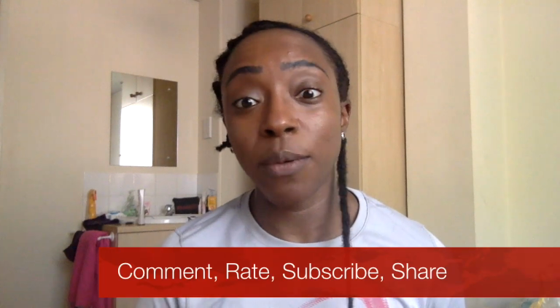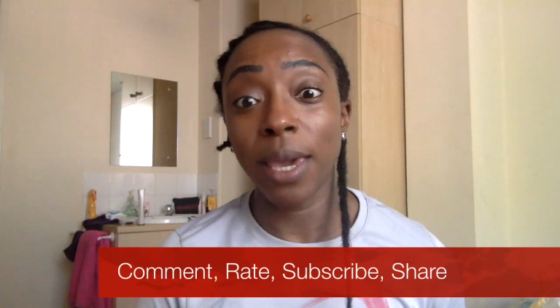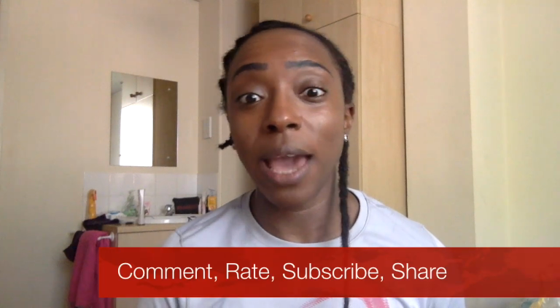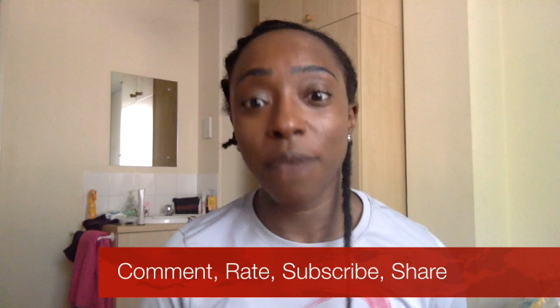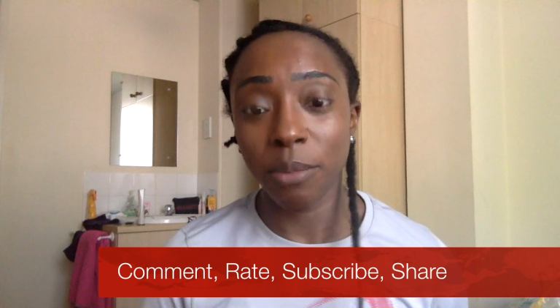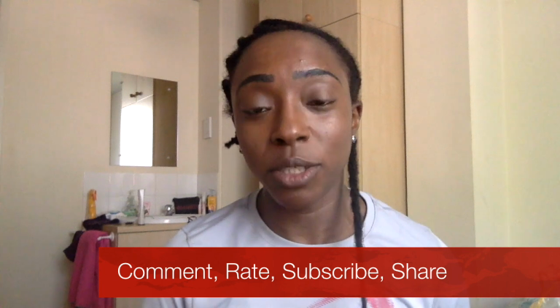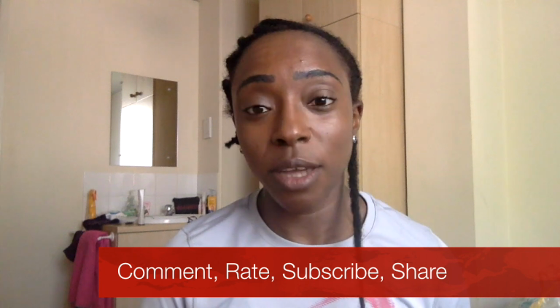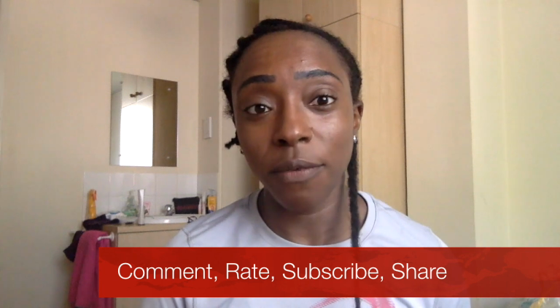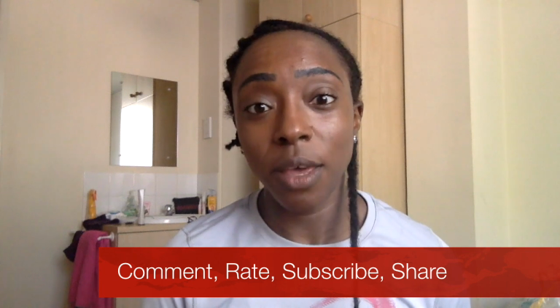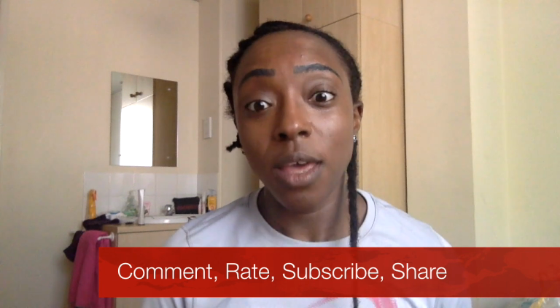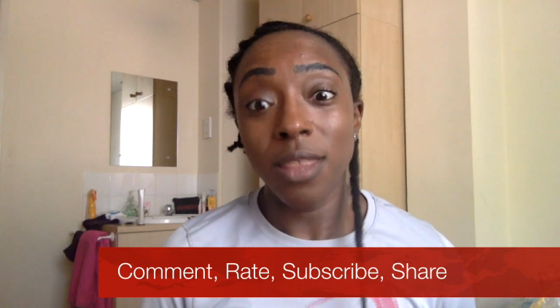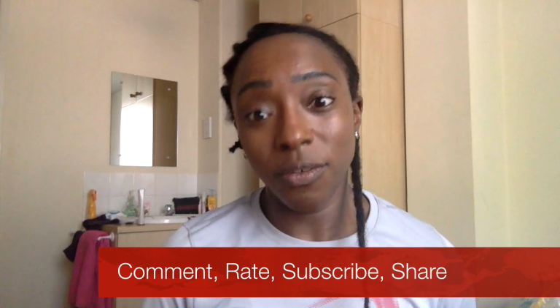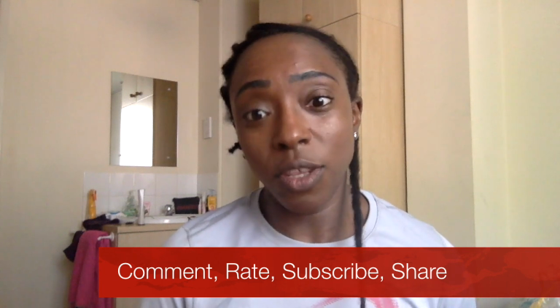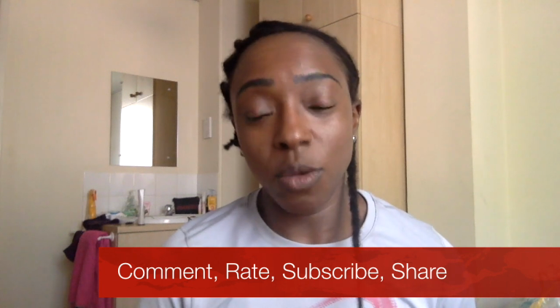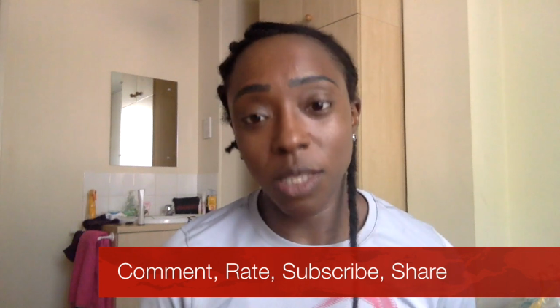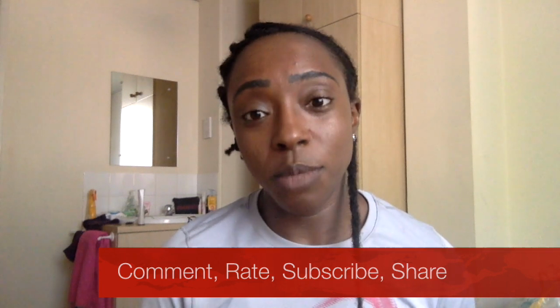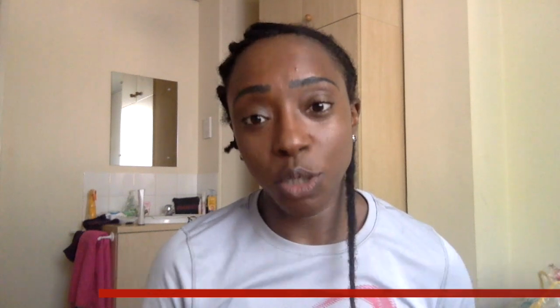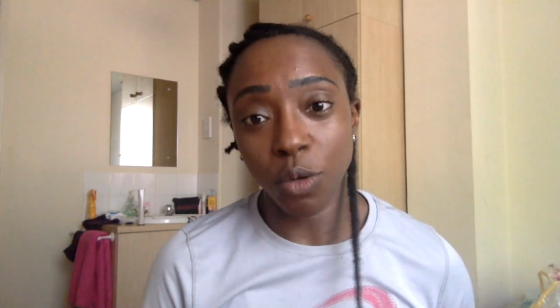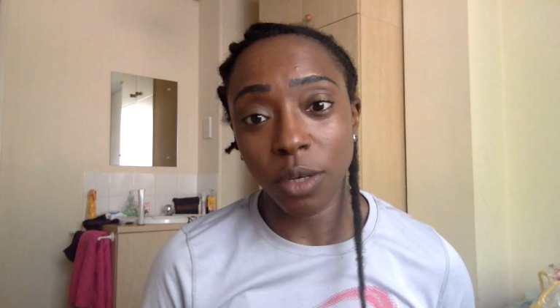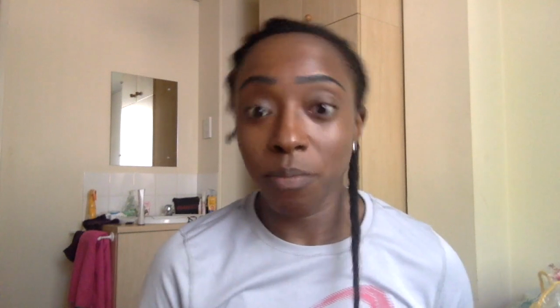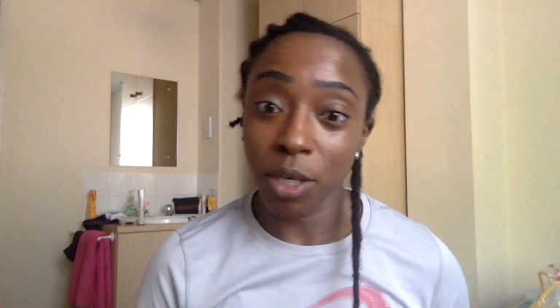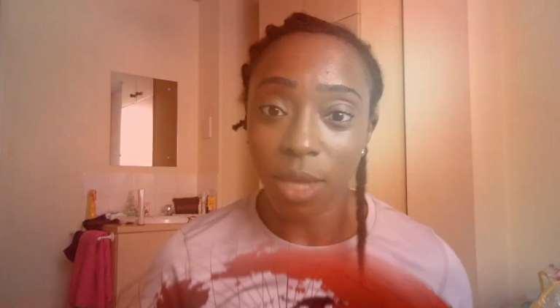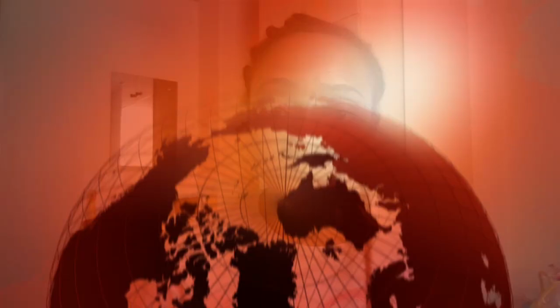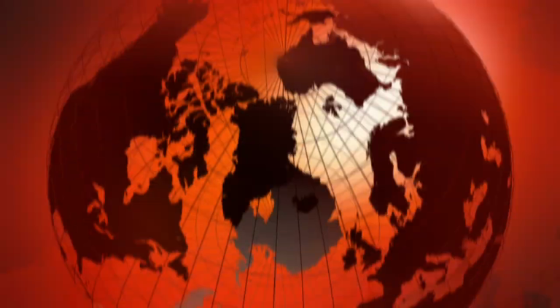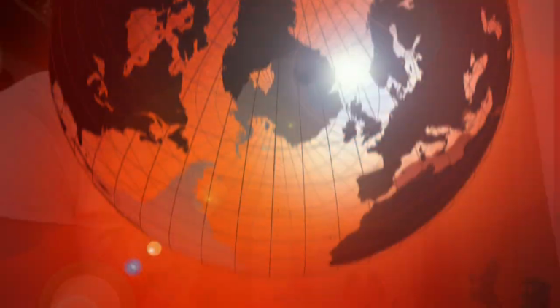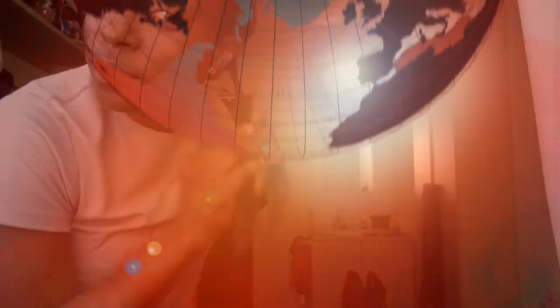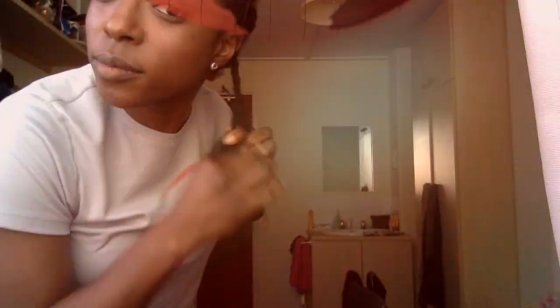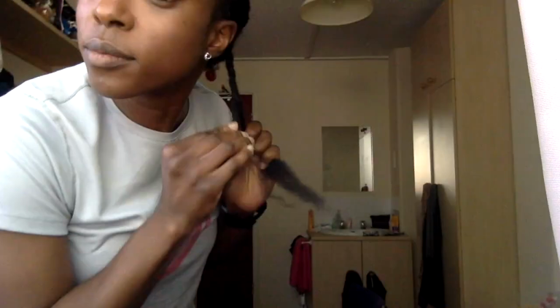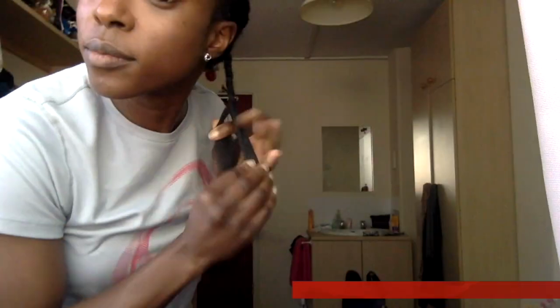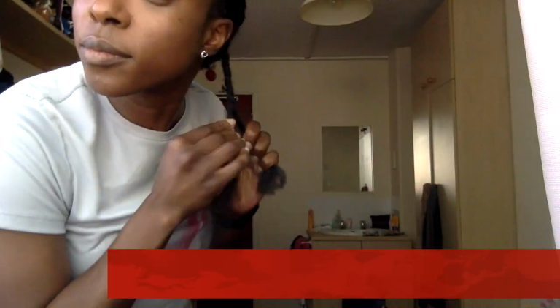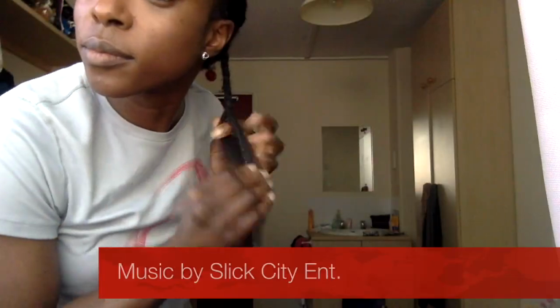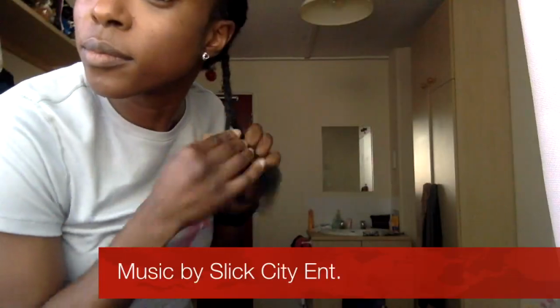Anyway, I've rambled enough. This video needs to be short. Be good, guys.